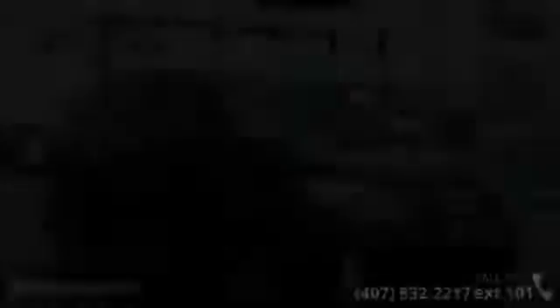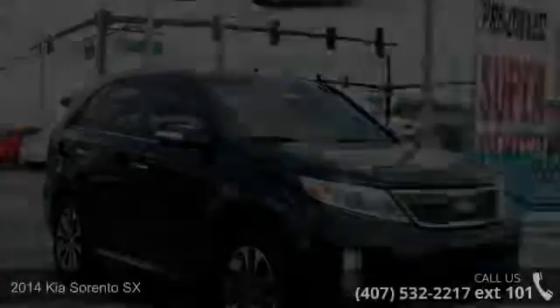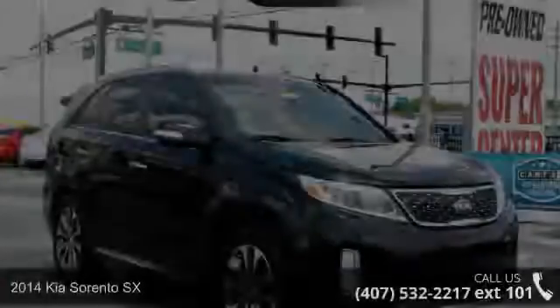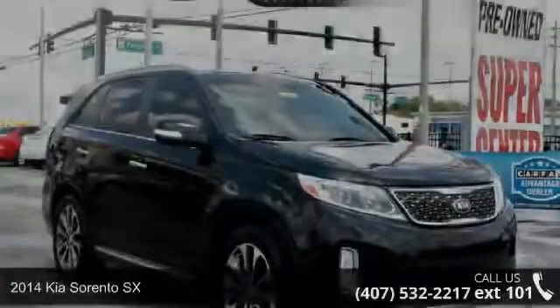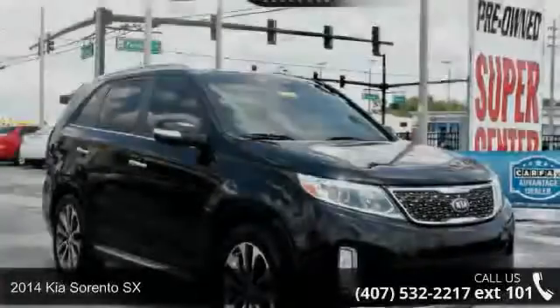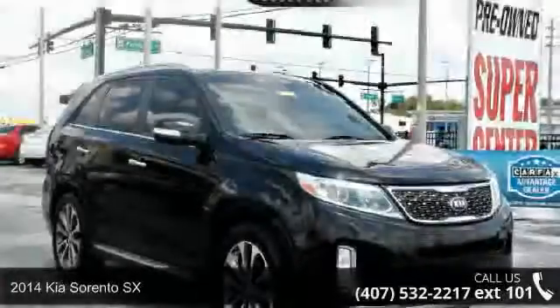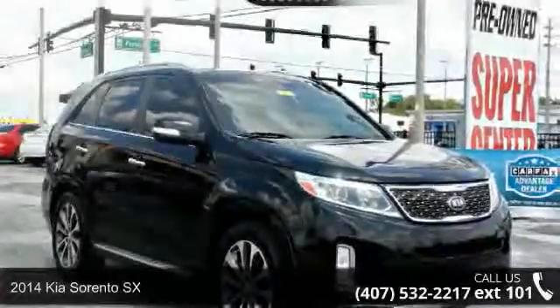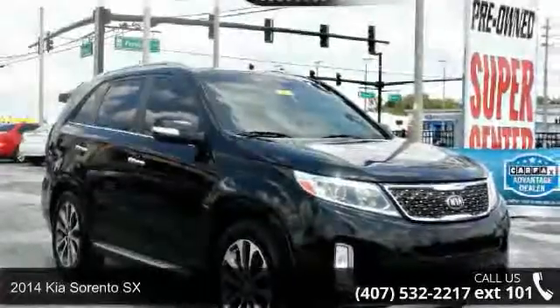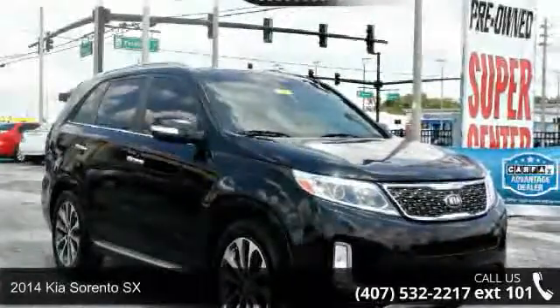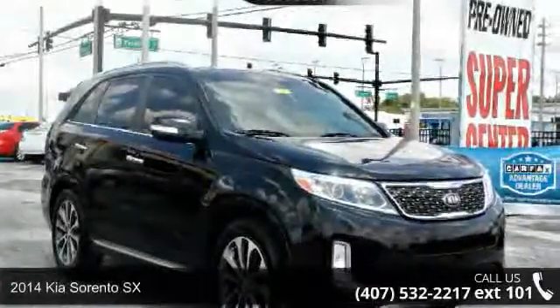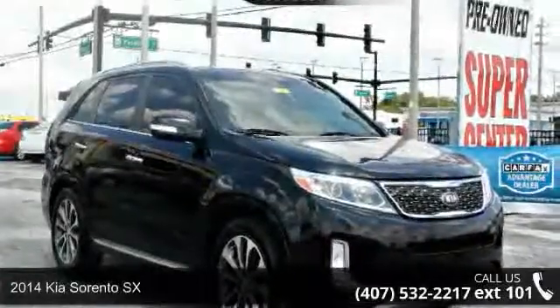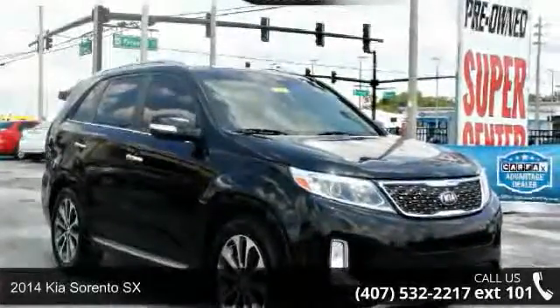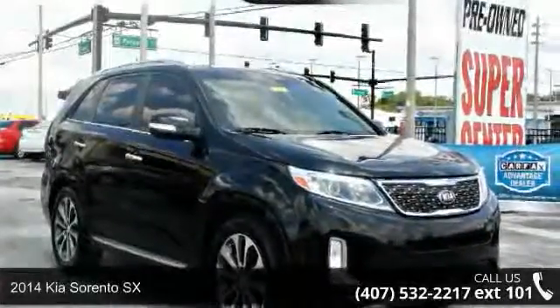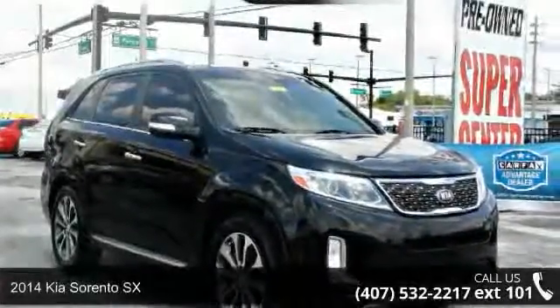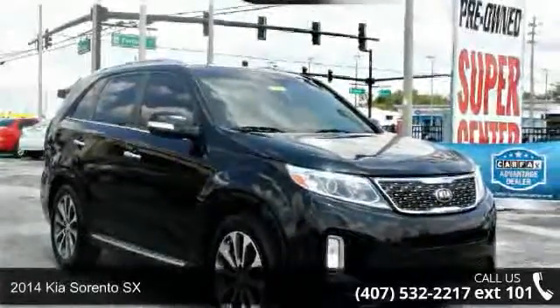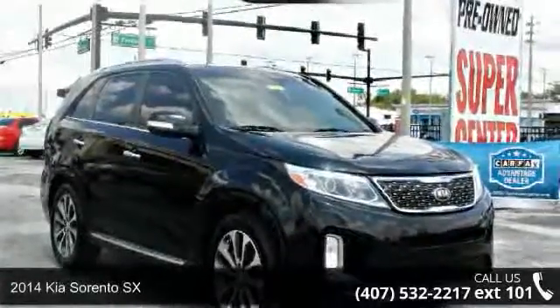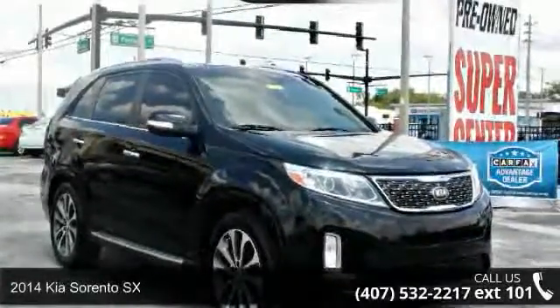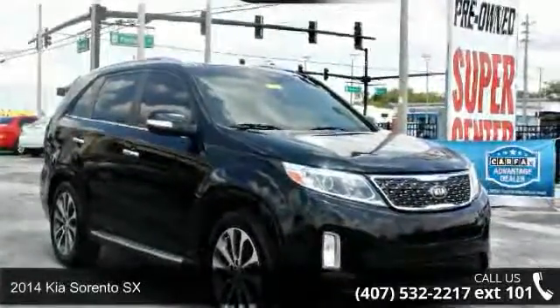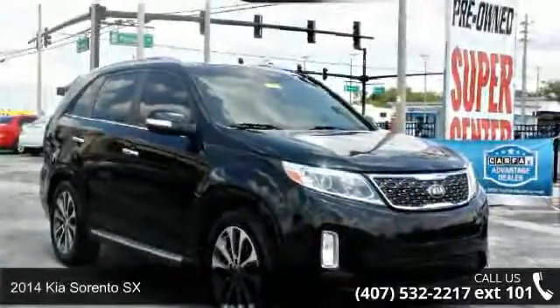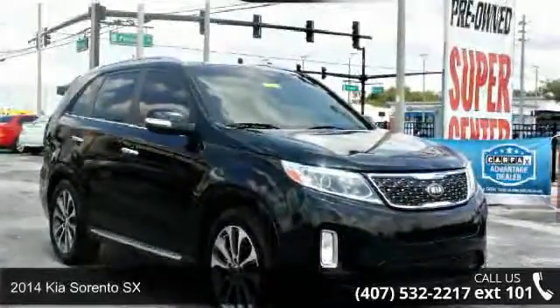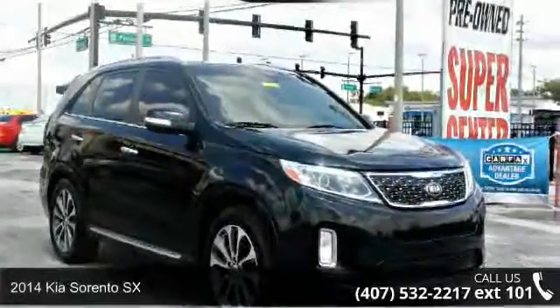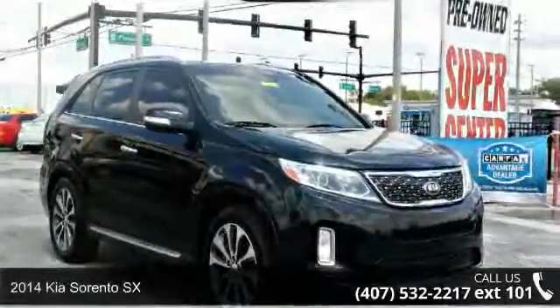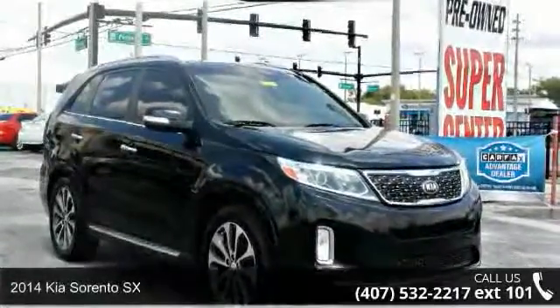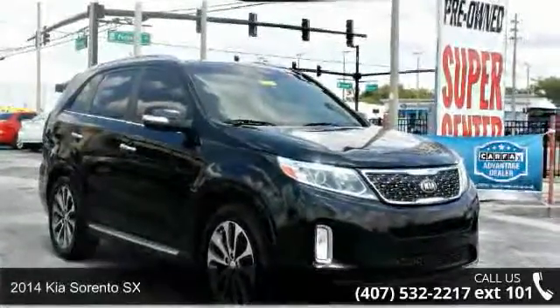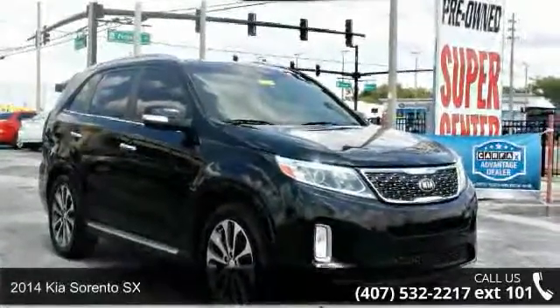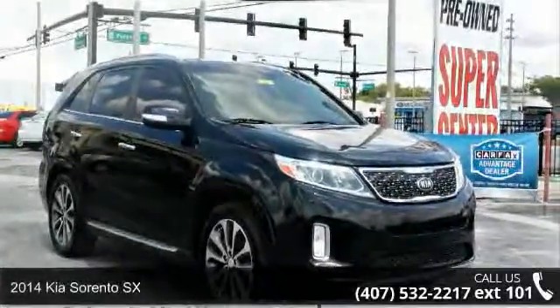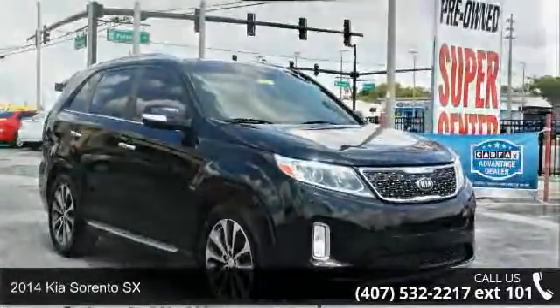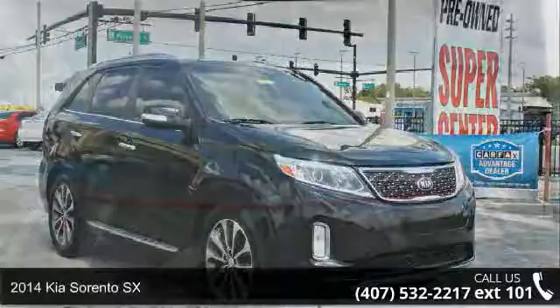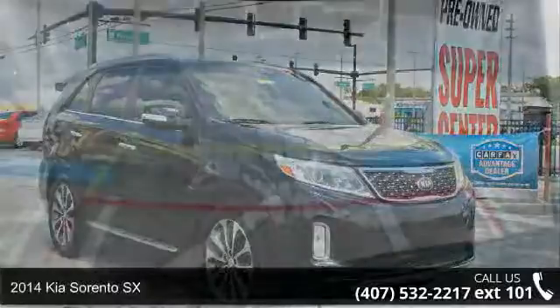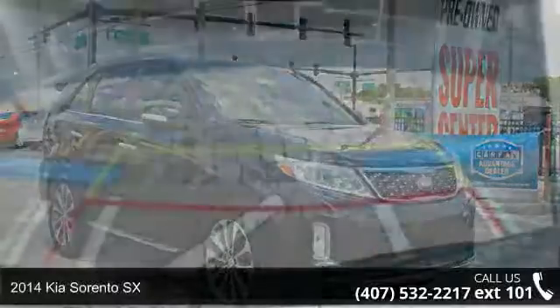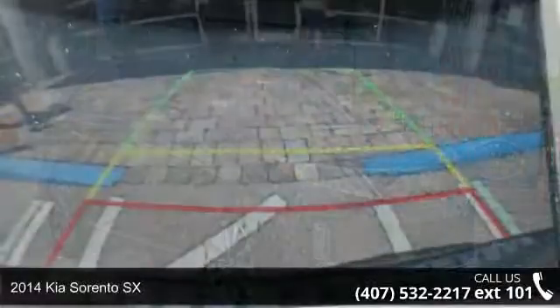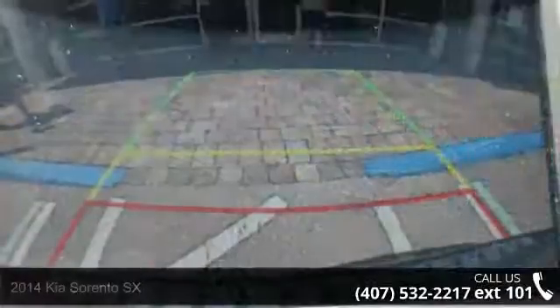Step into the 2014 Kia Sorento SX. This may be the set of wheels you've been looking for.